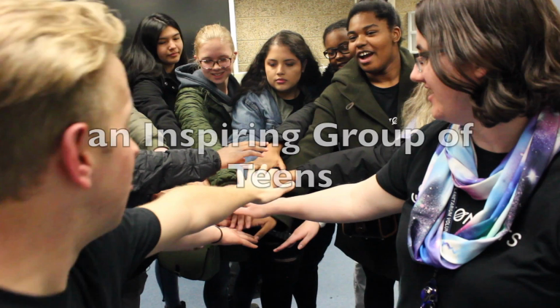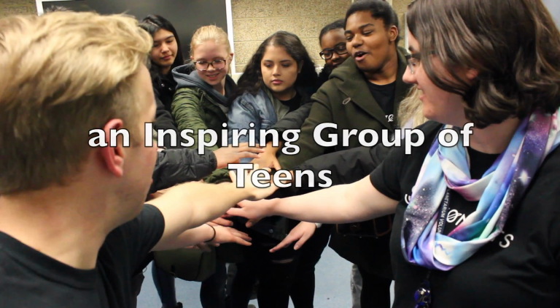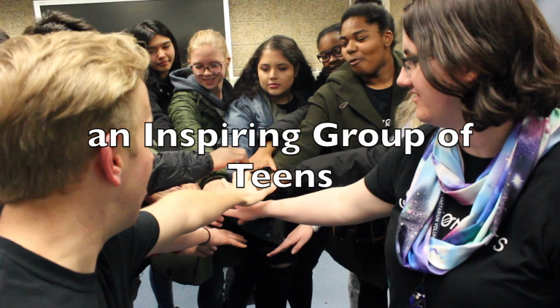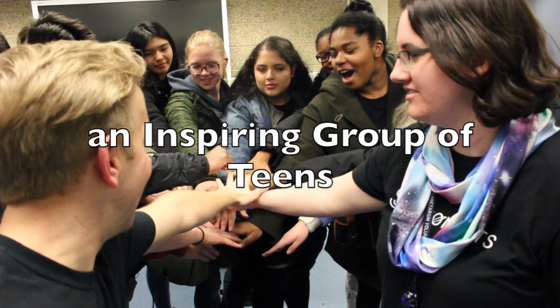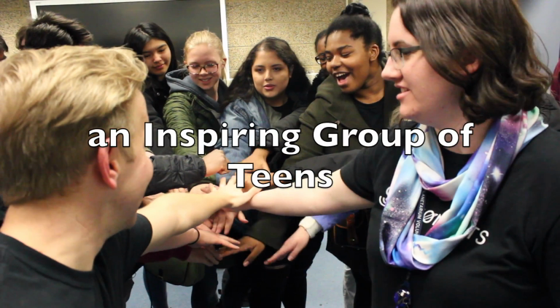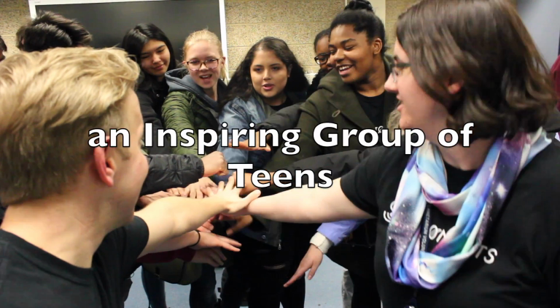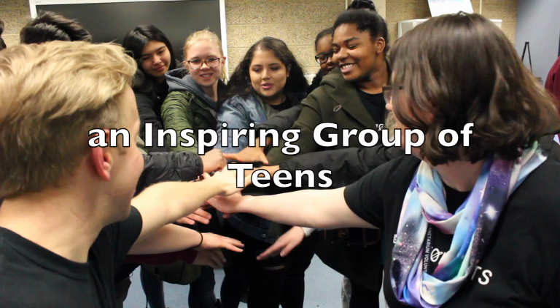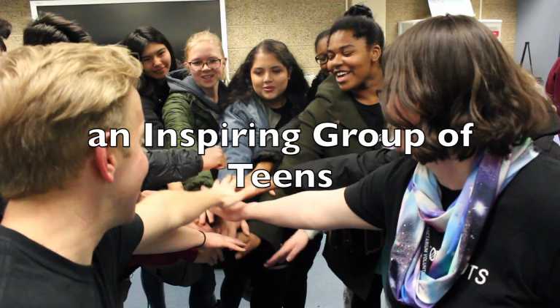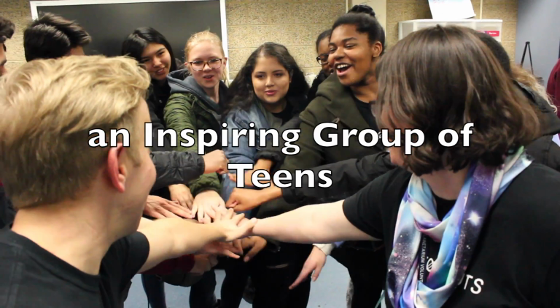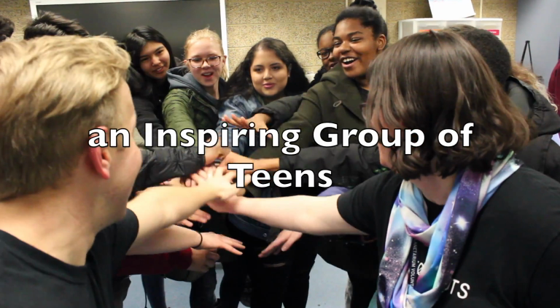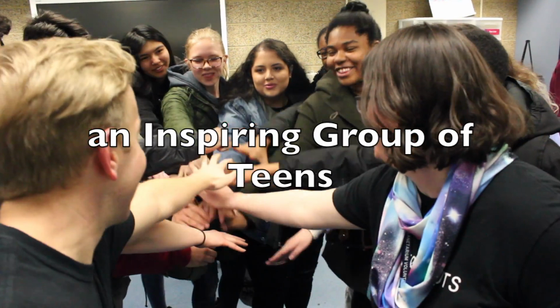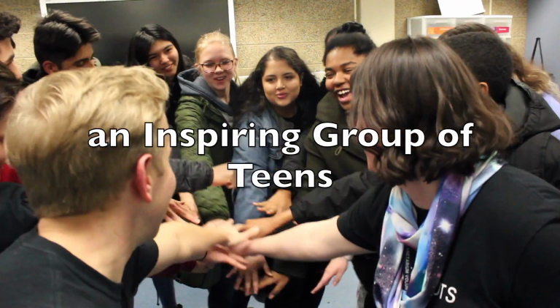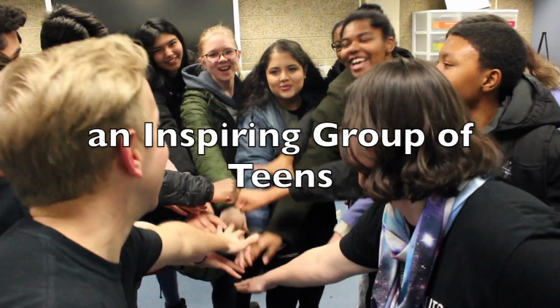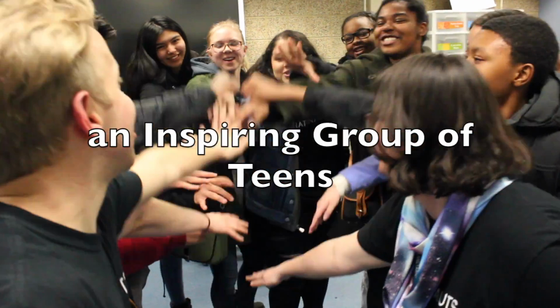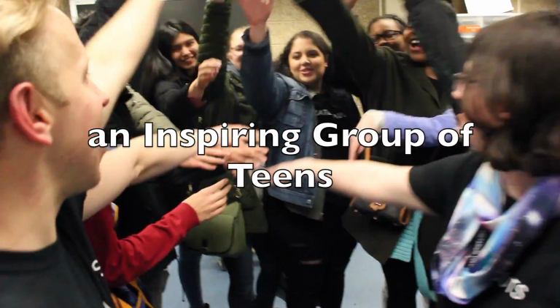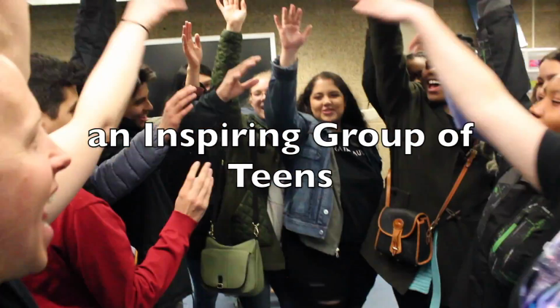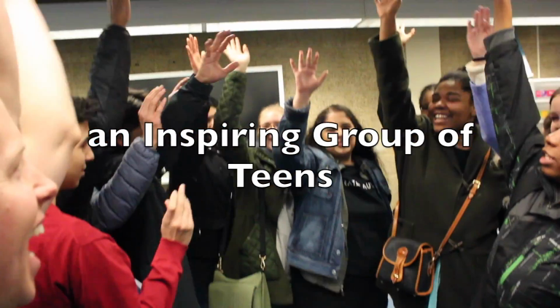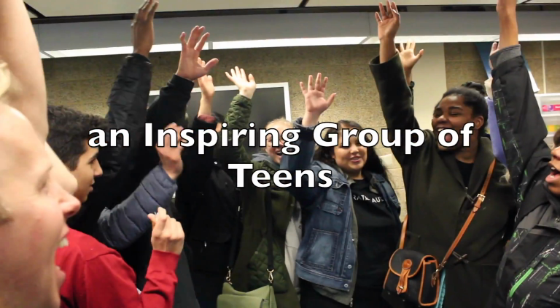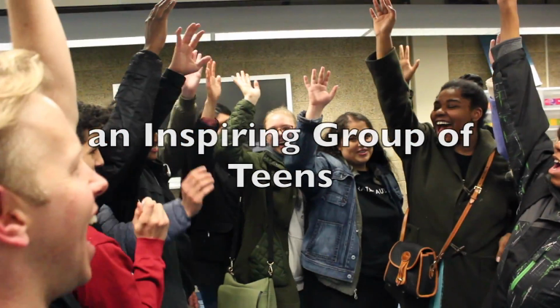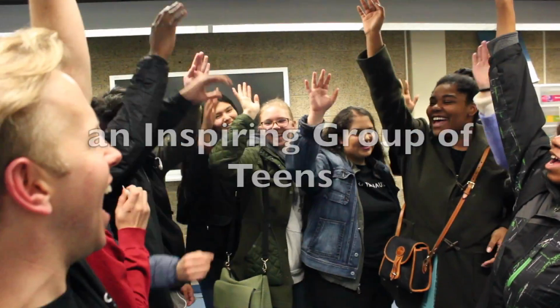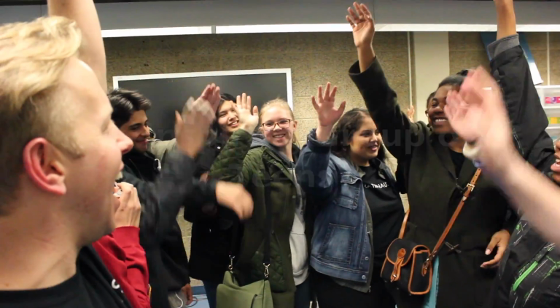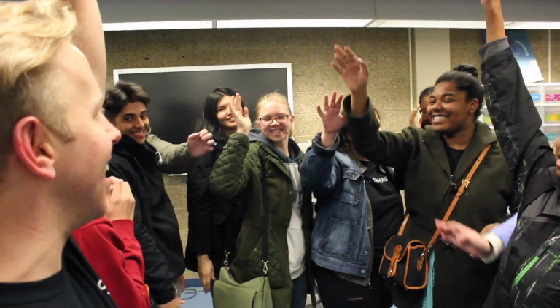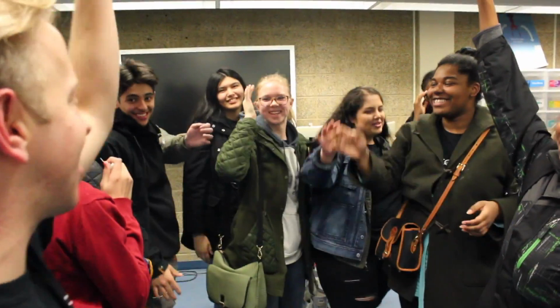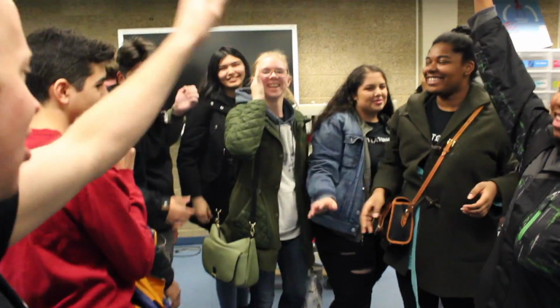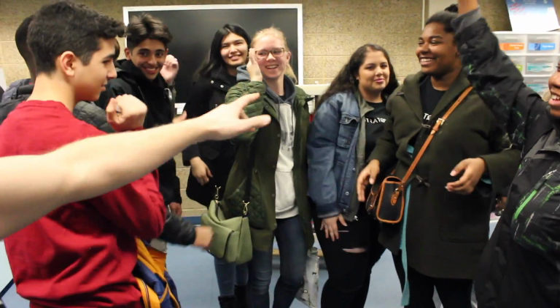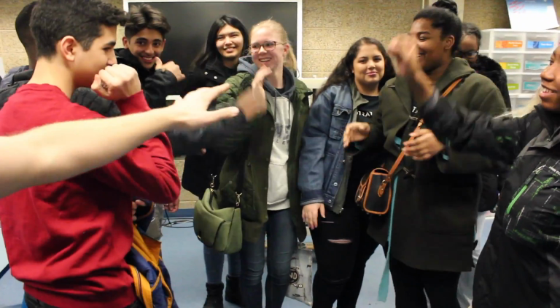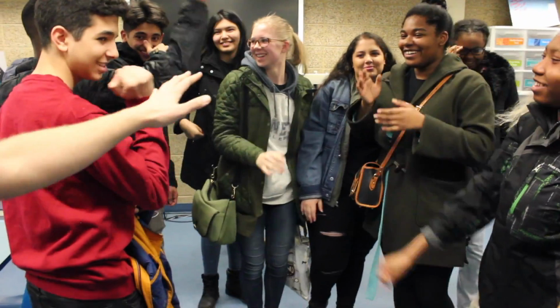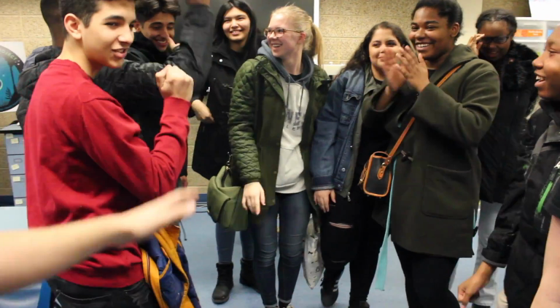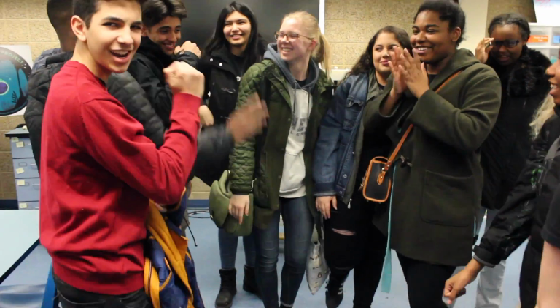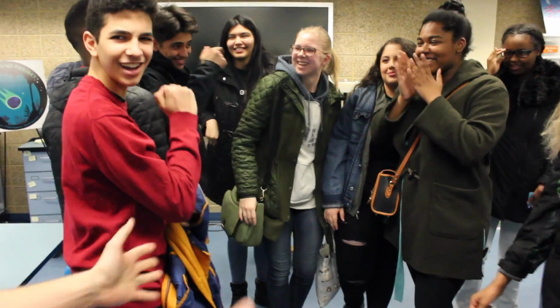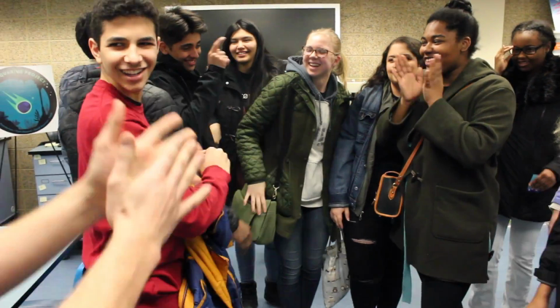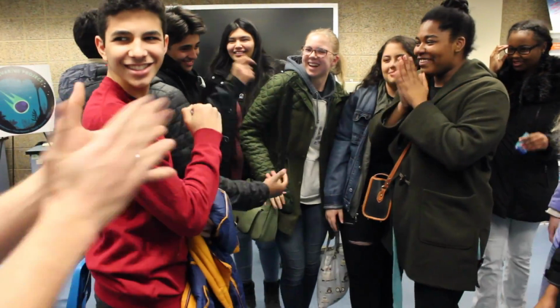One, two, three — Stratton Hut! Oh, you're wonderful. Woo!